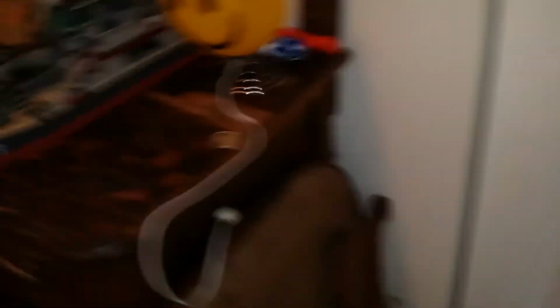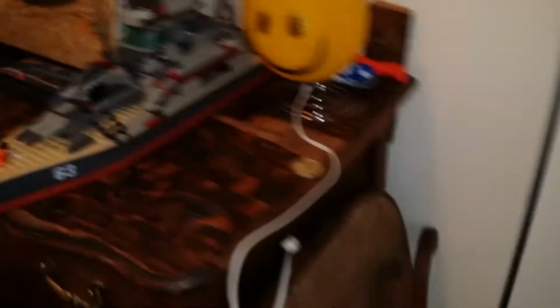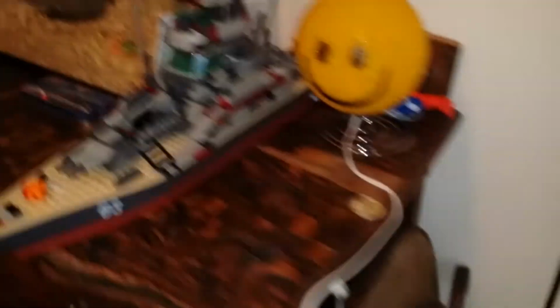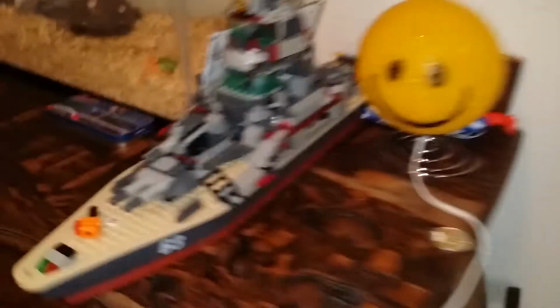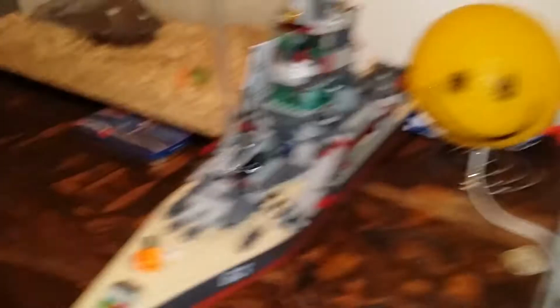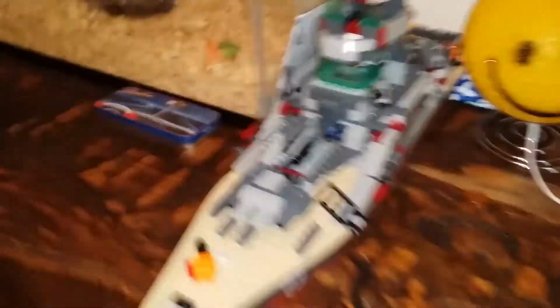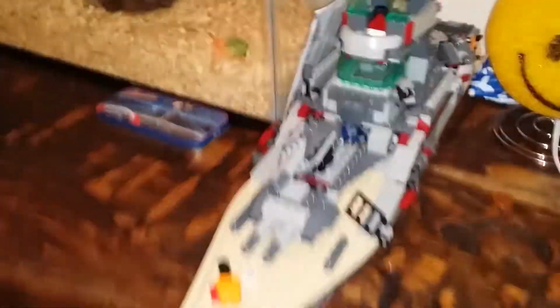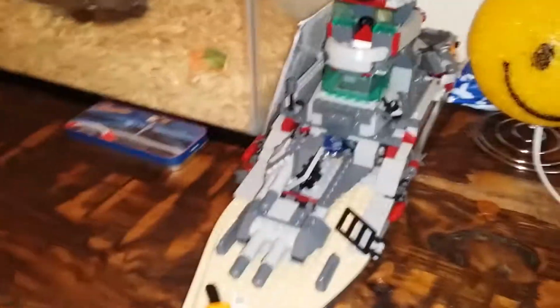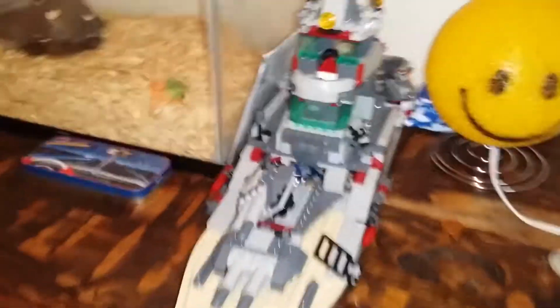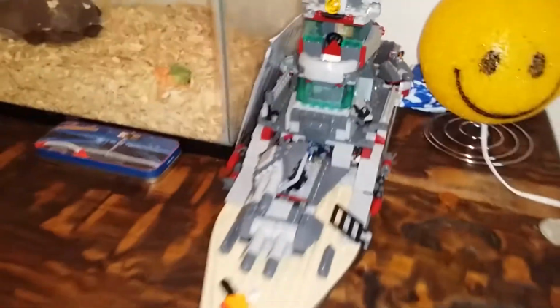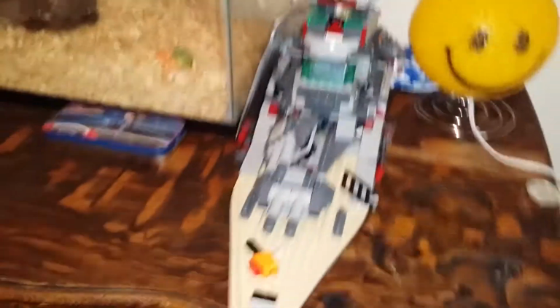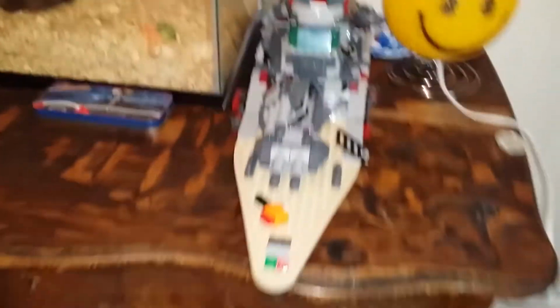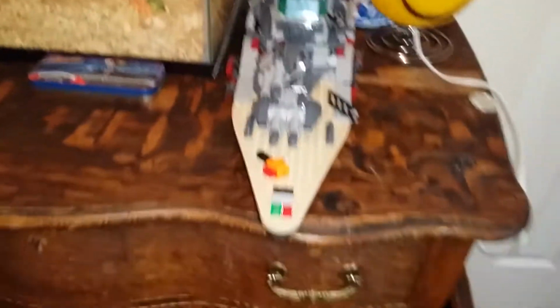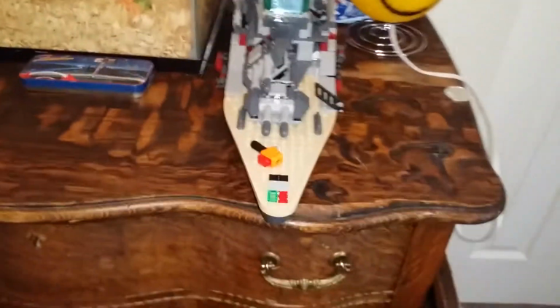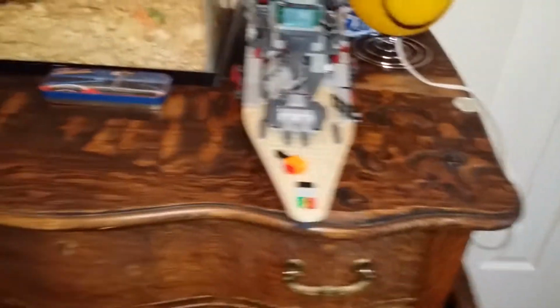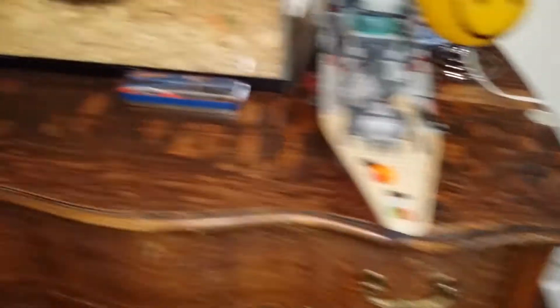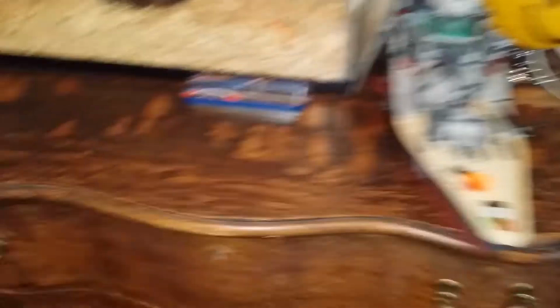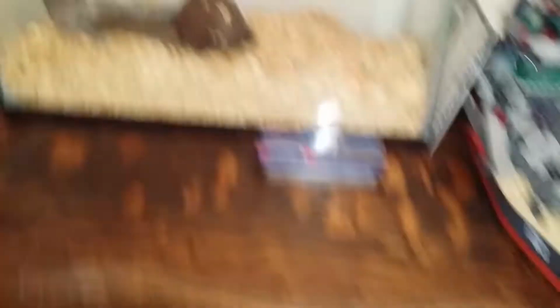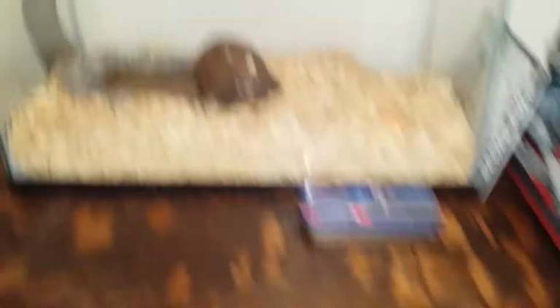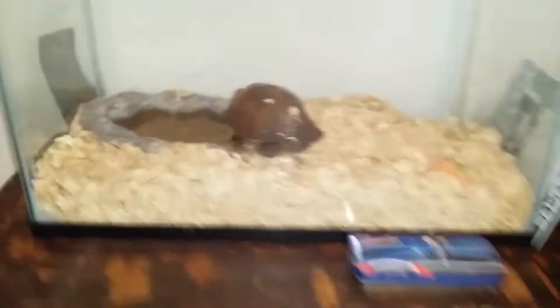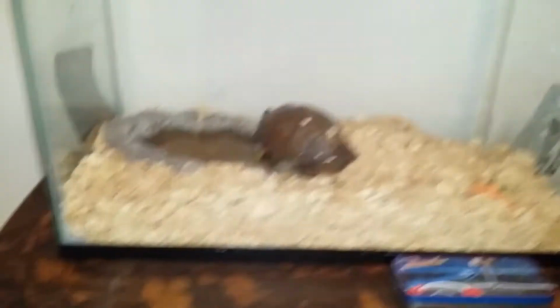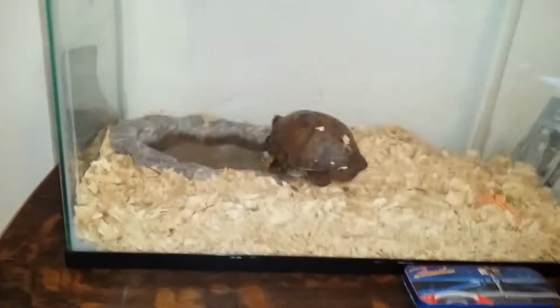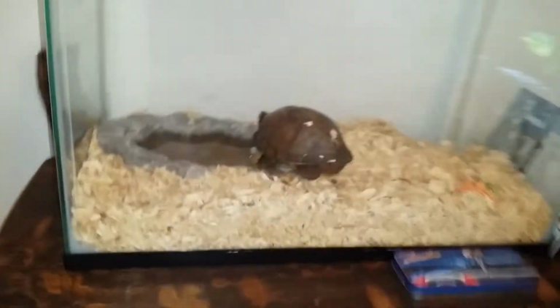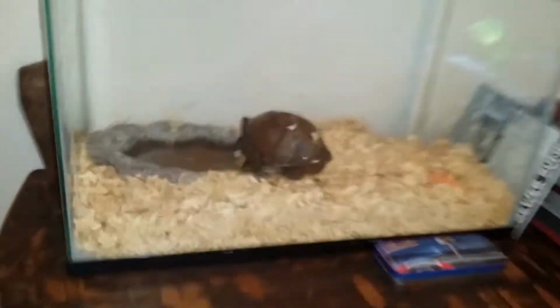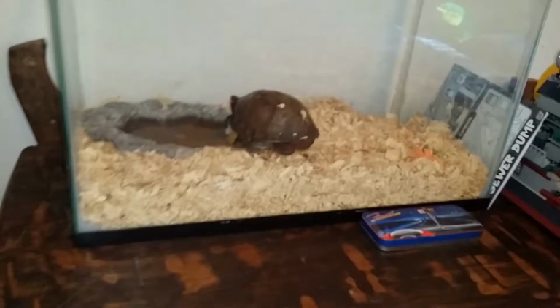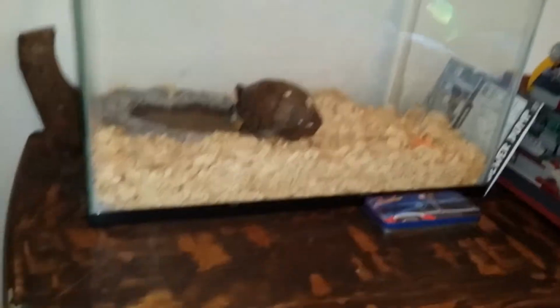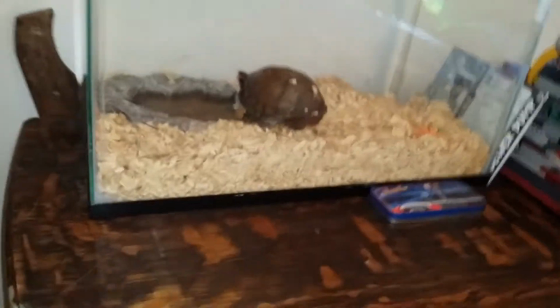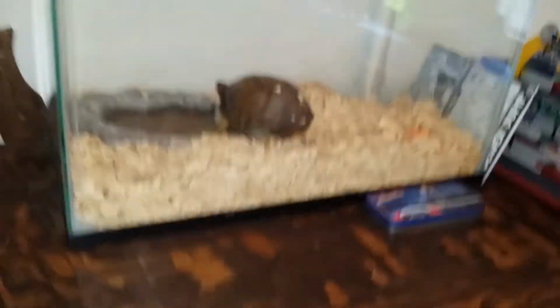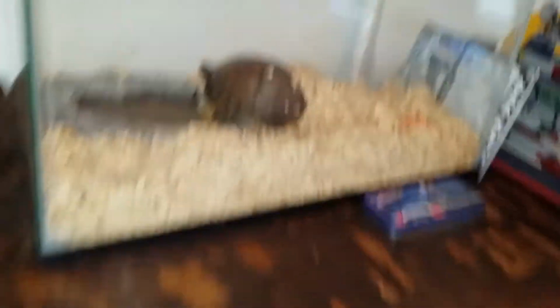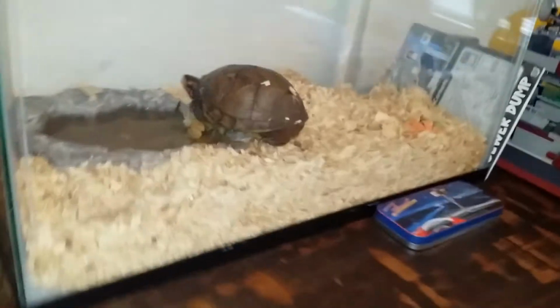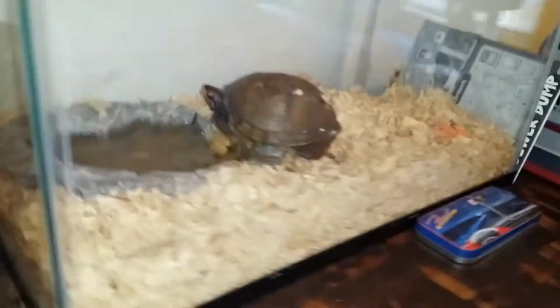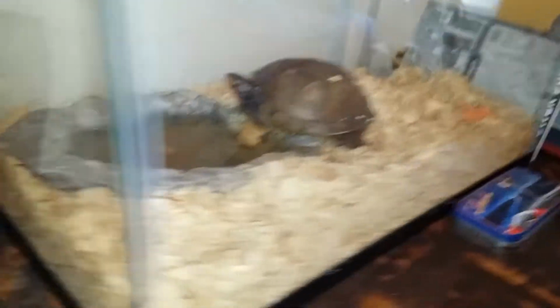And then he's got his battleship that he made out of Legos. Mr. Bolt.